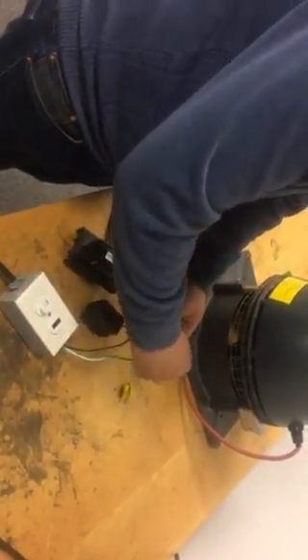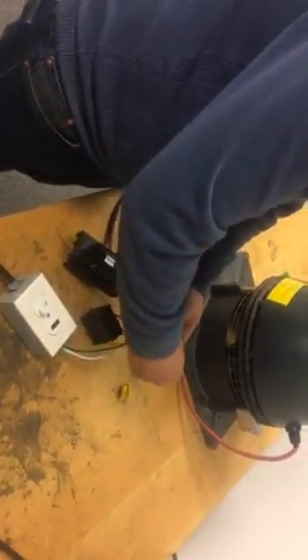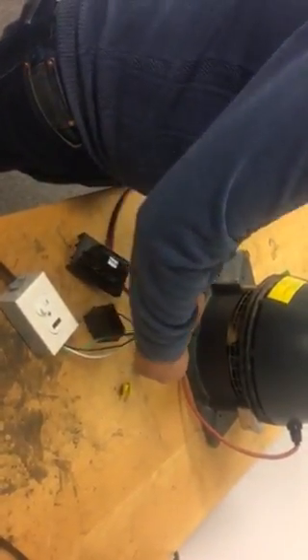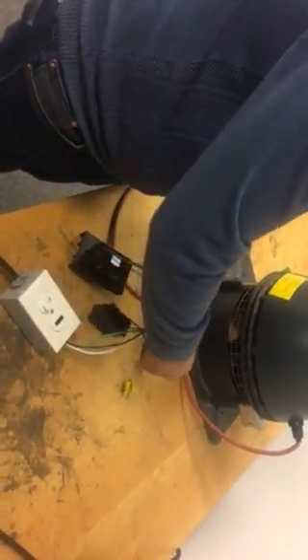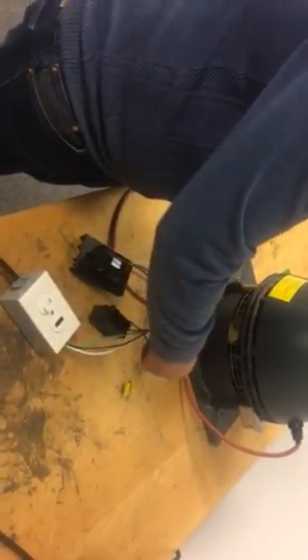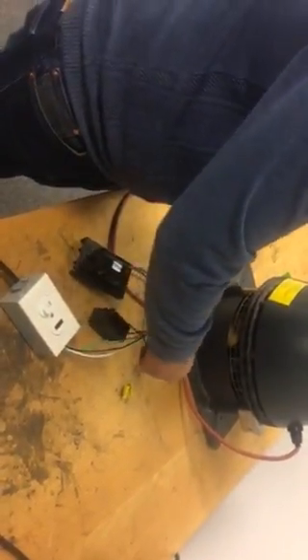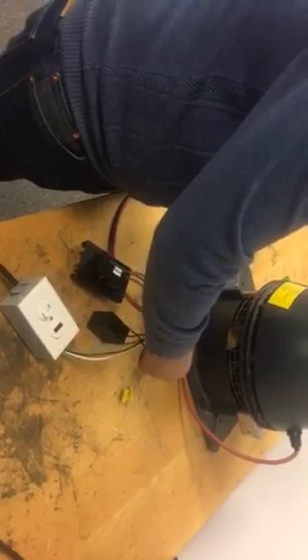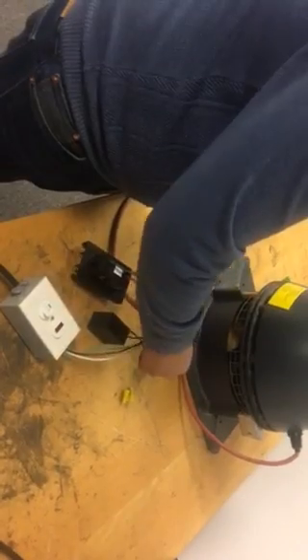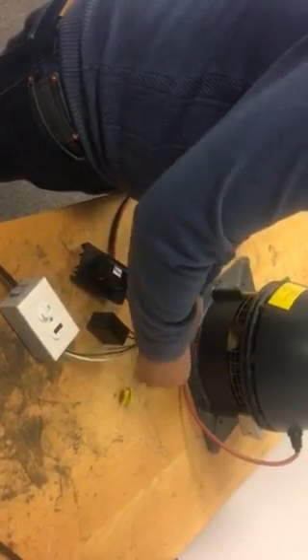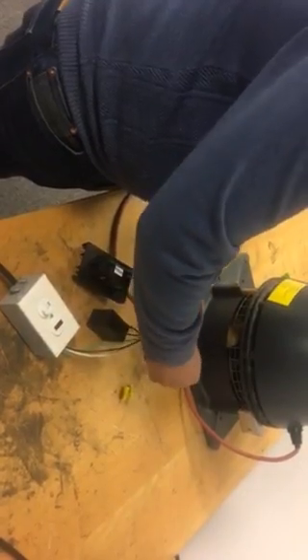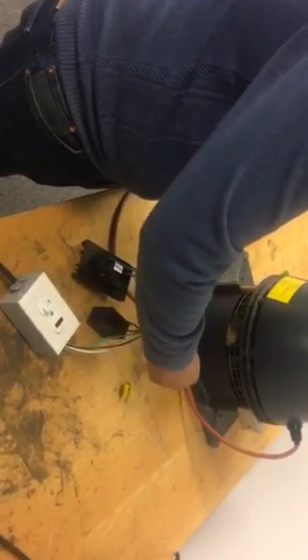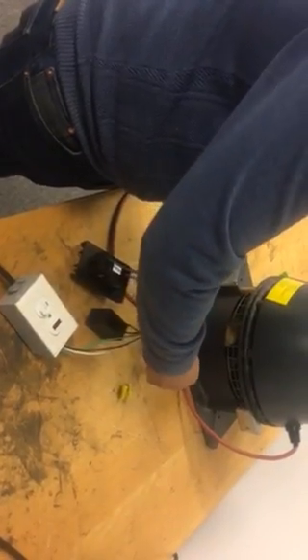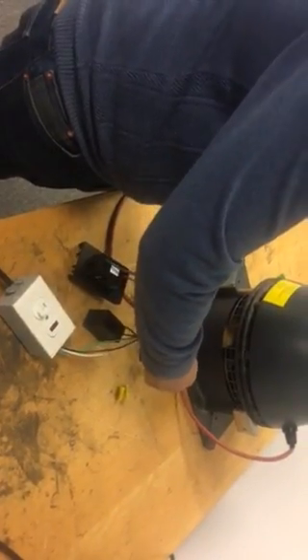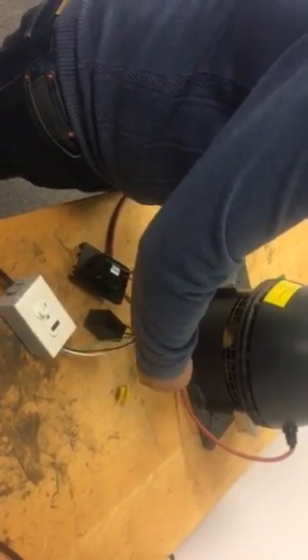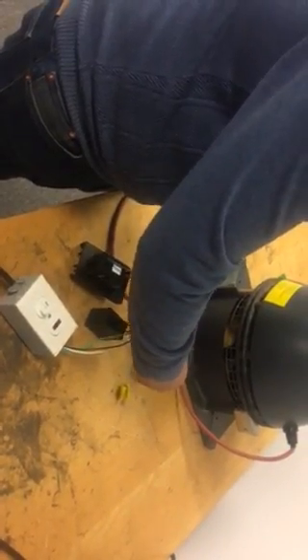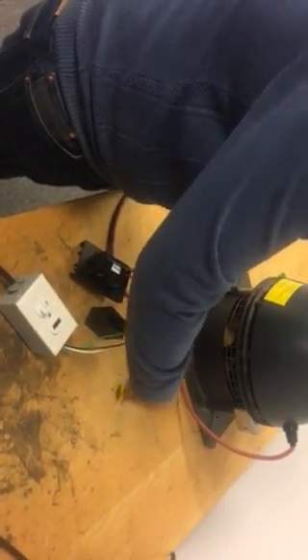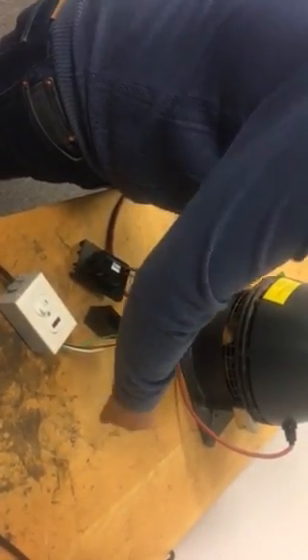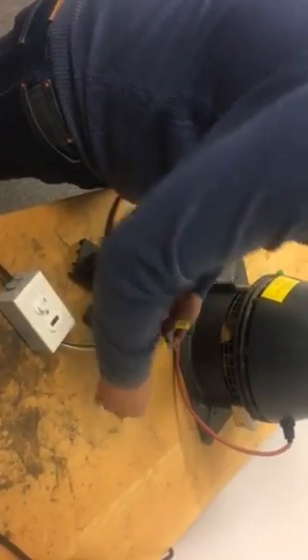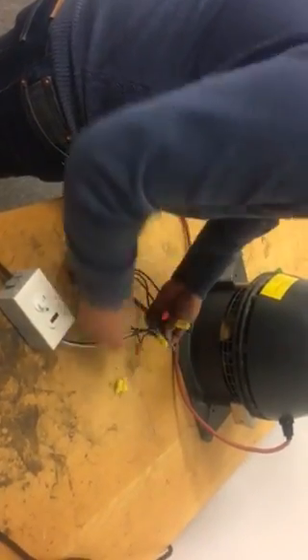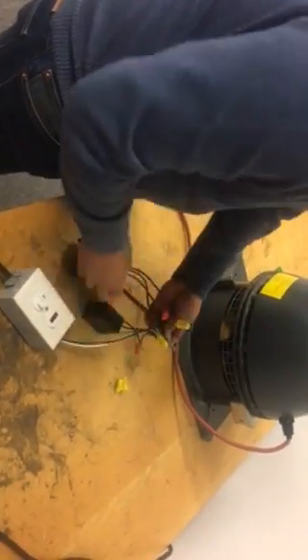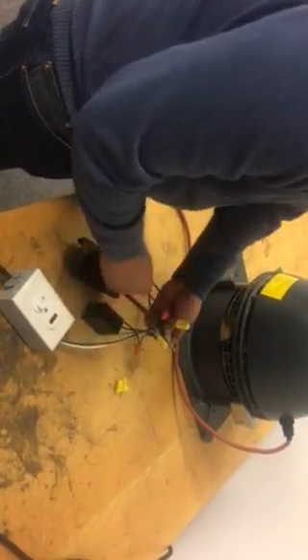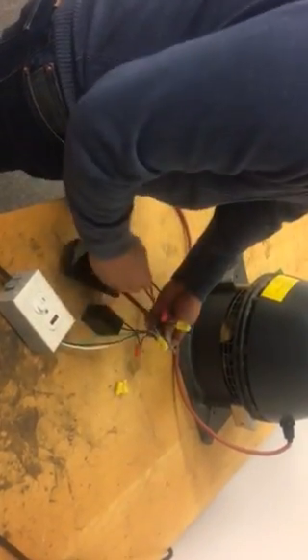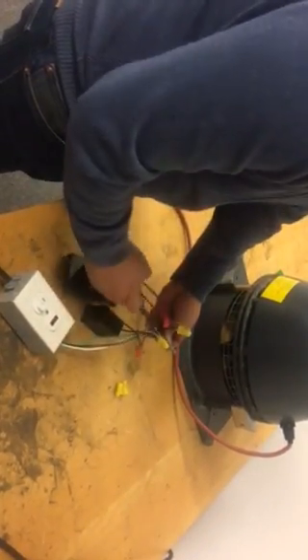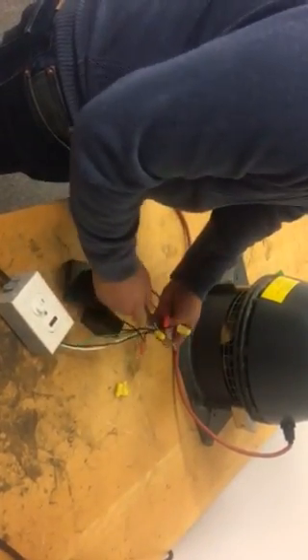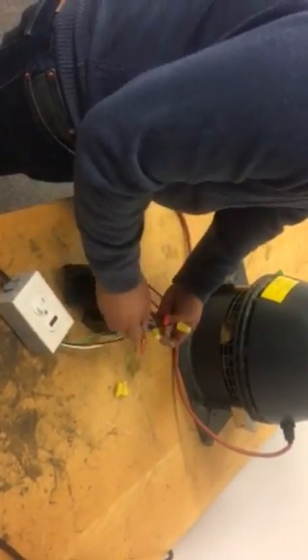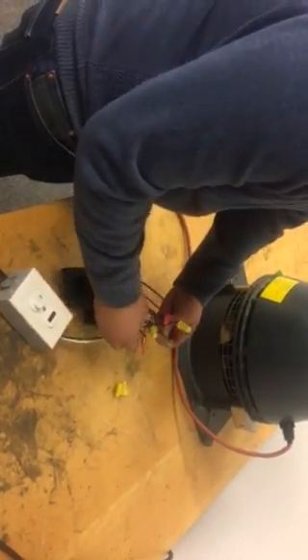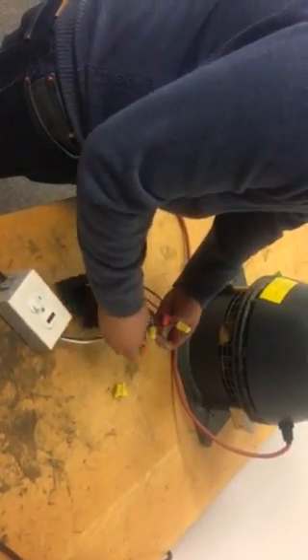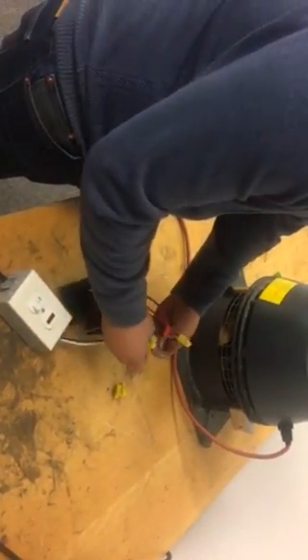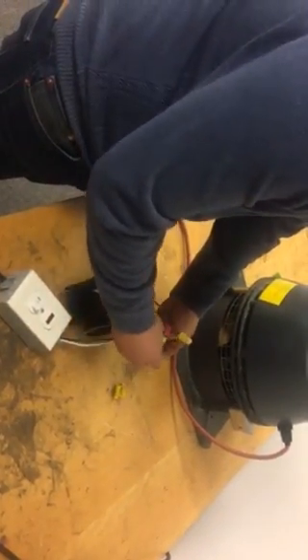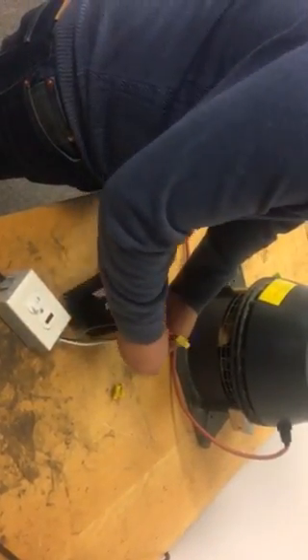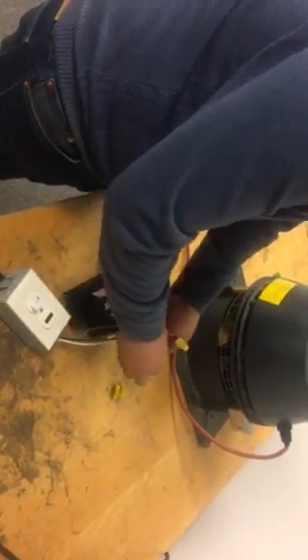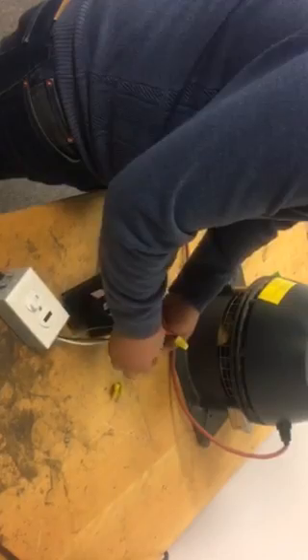And then we're just going to wire the grounds together.